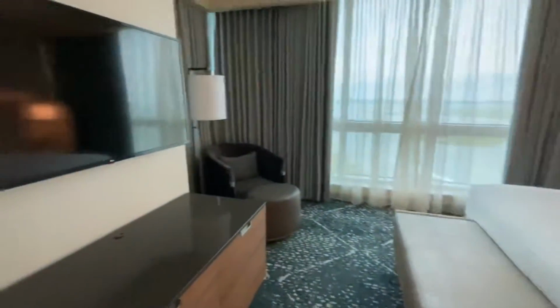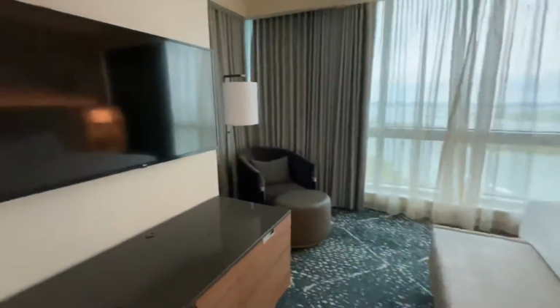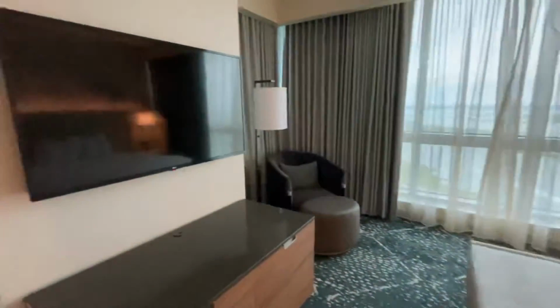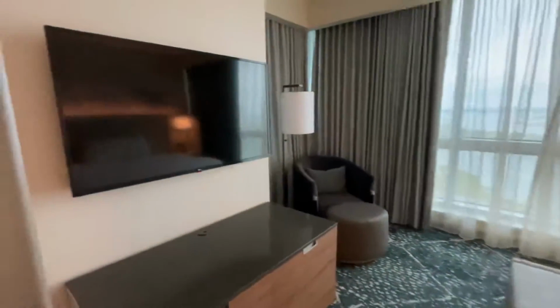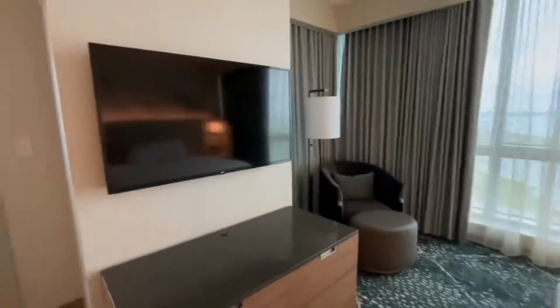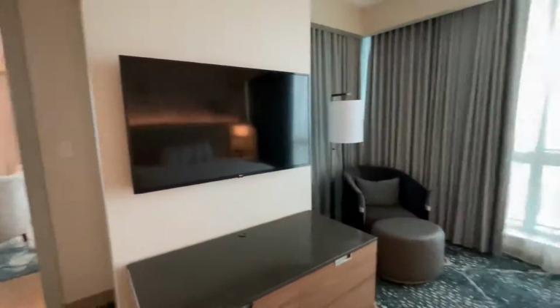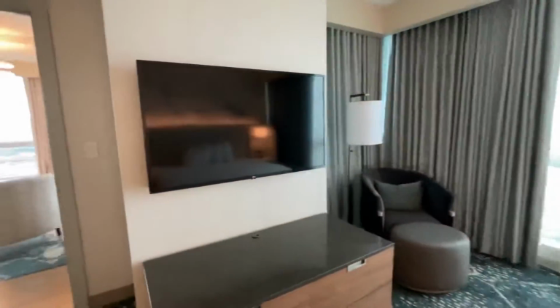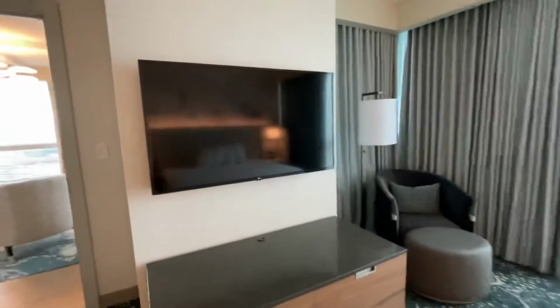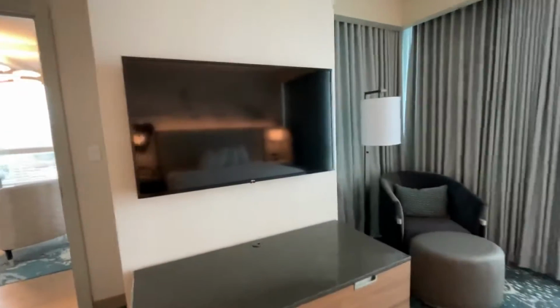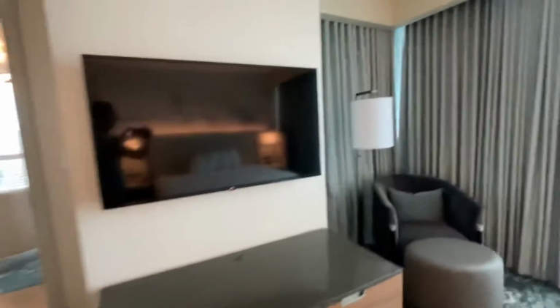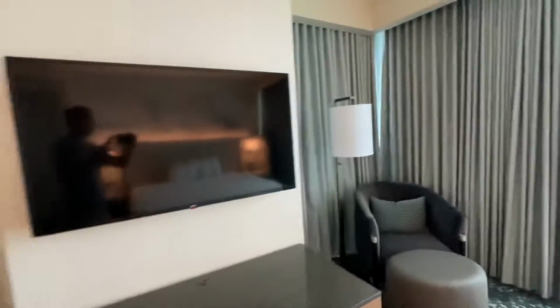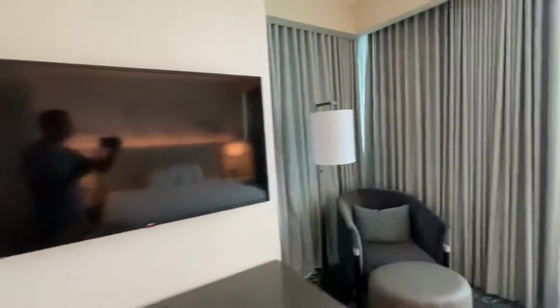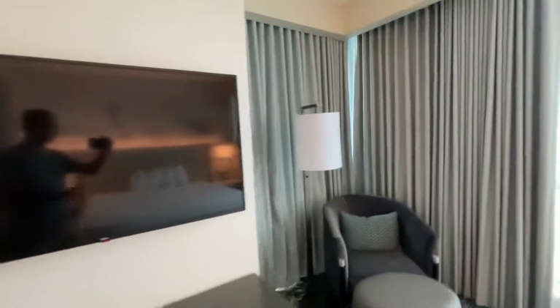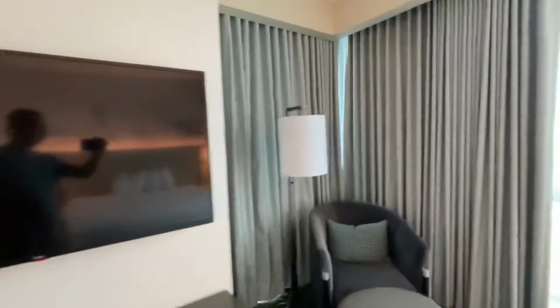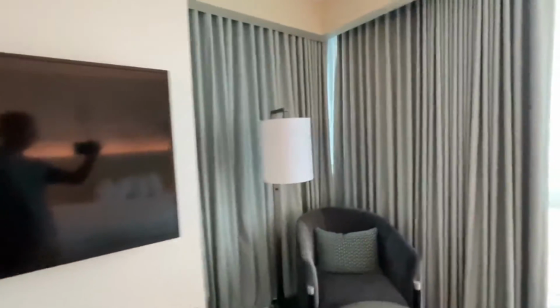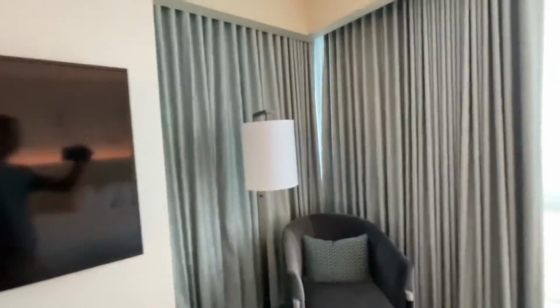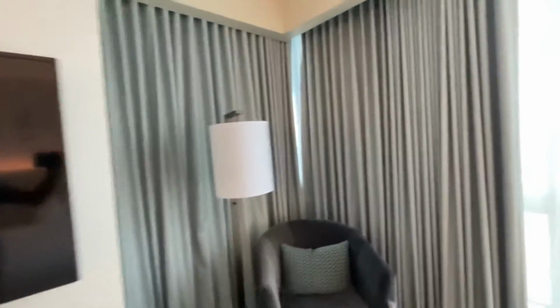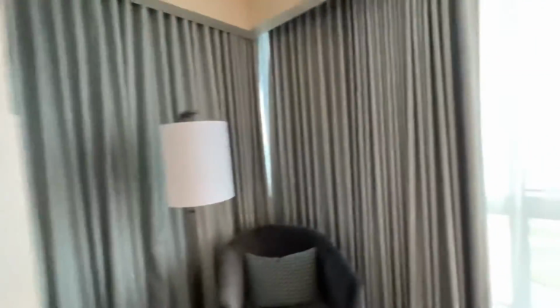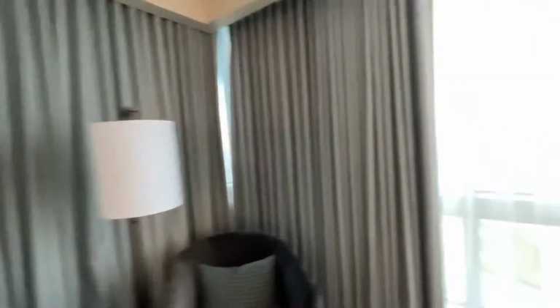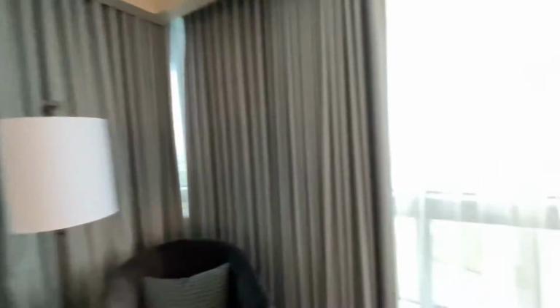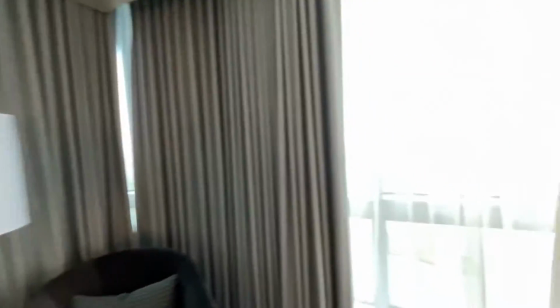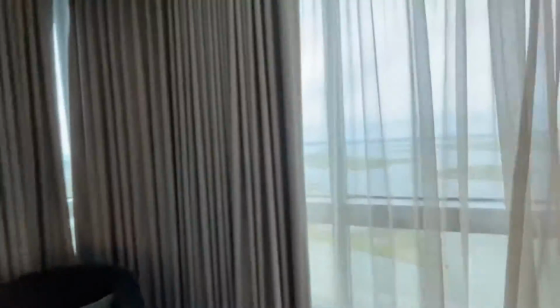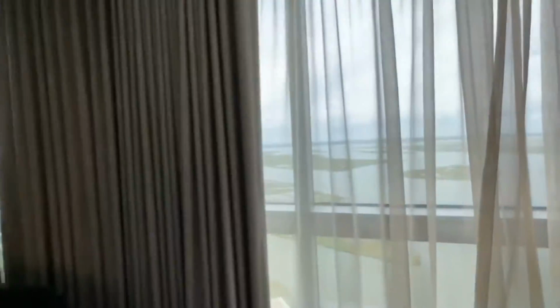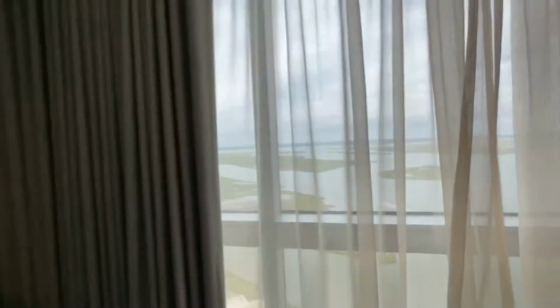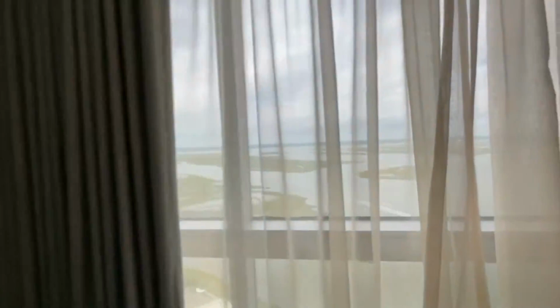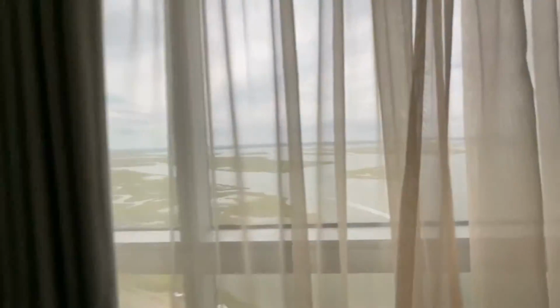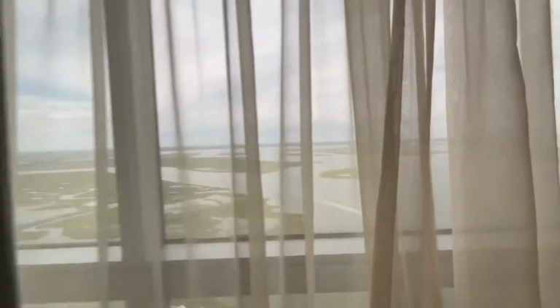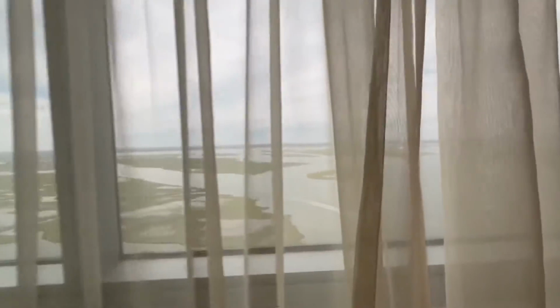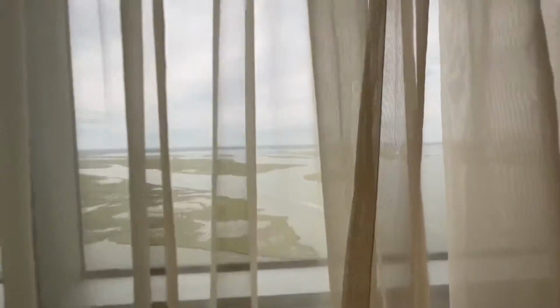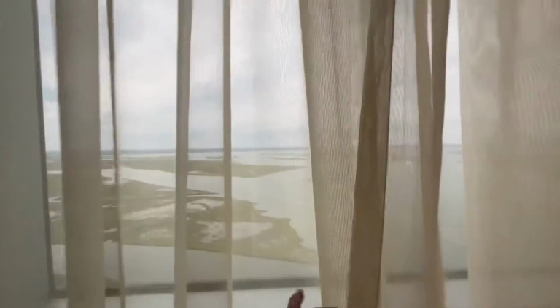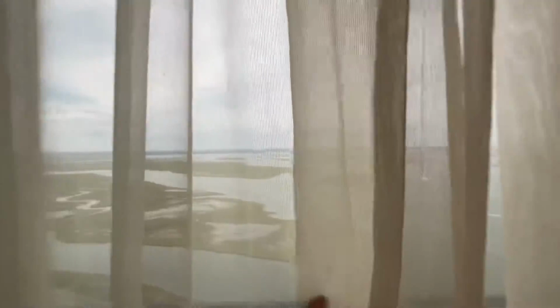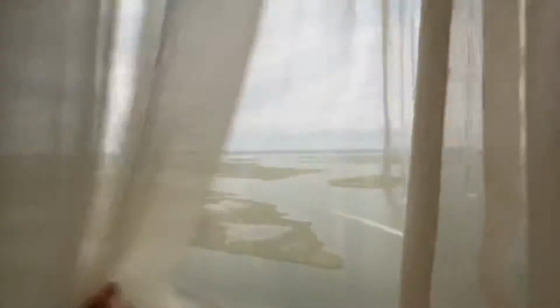Another TV. Here's that corner area of all the windows. Another view.